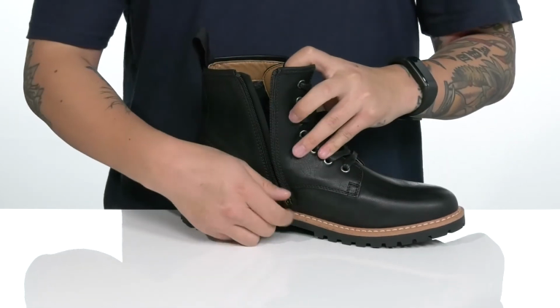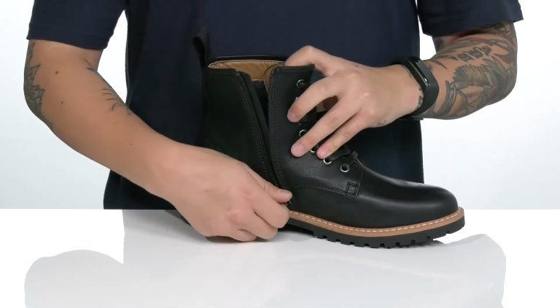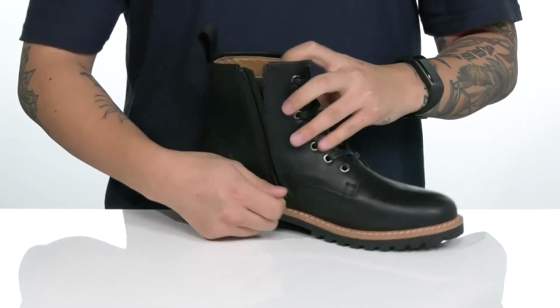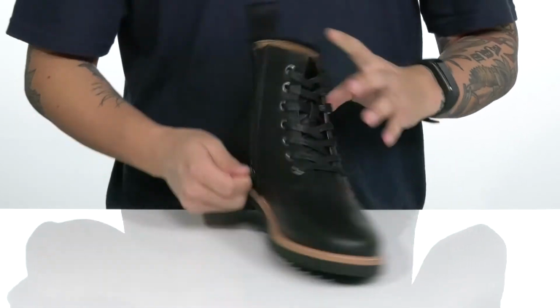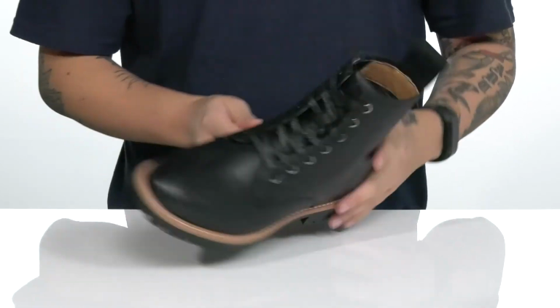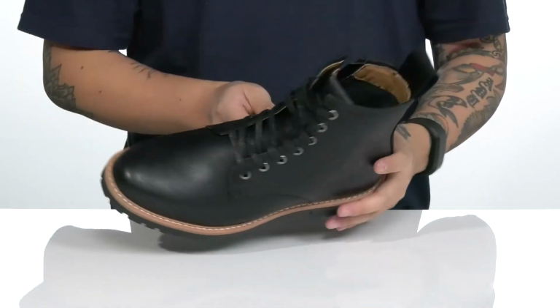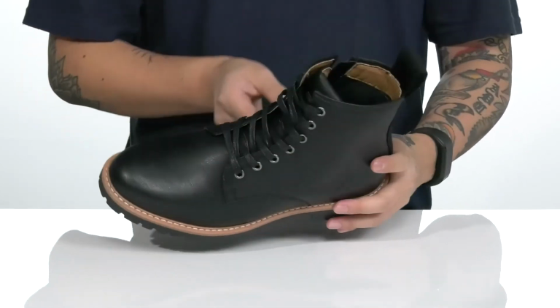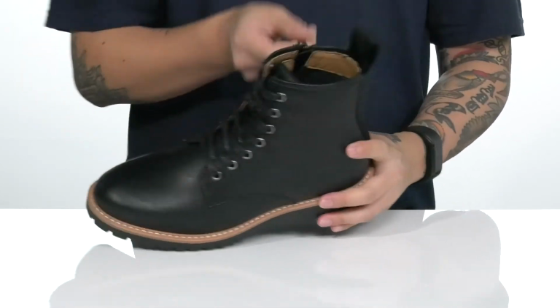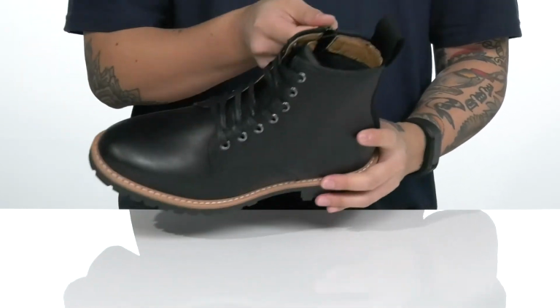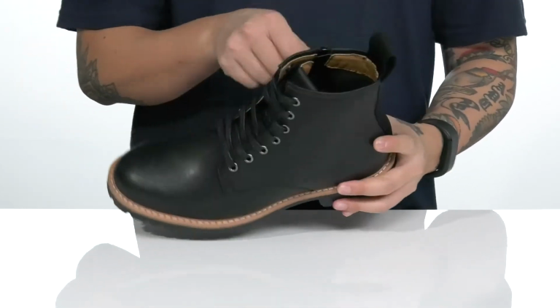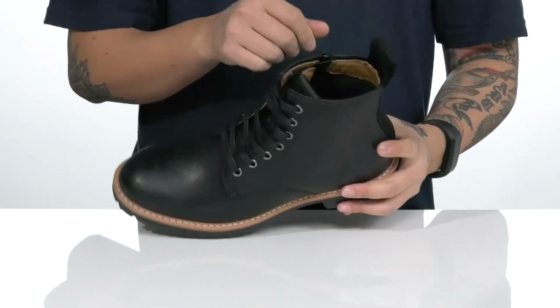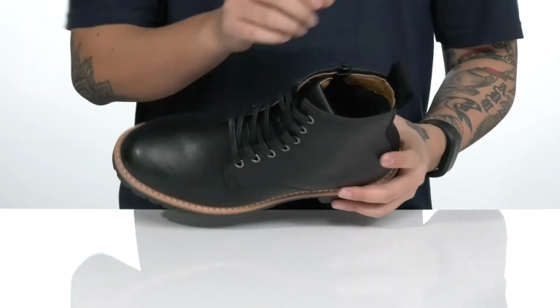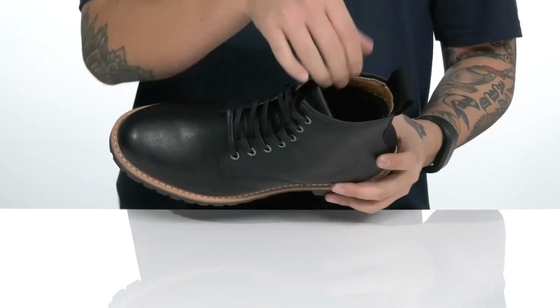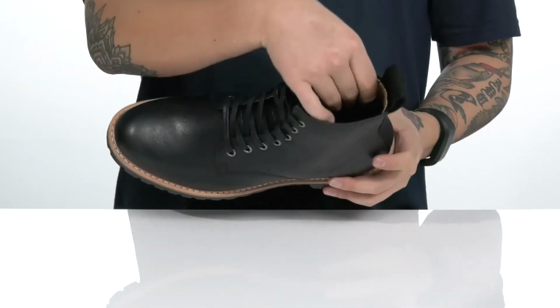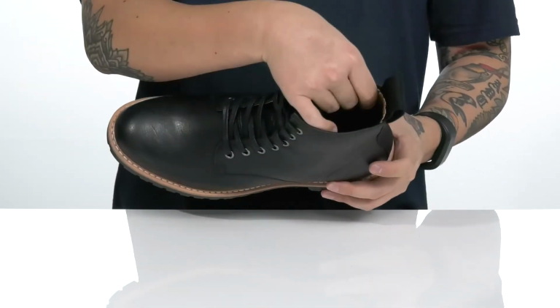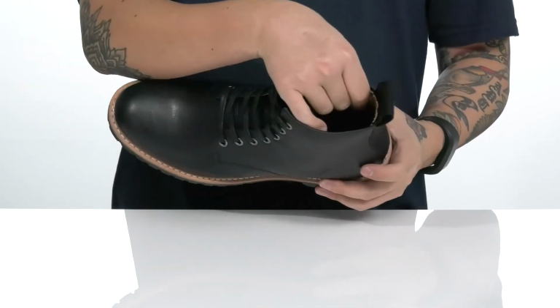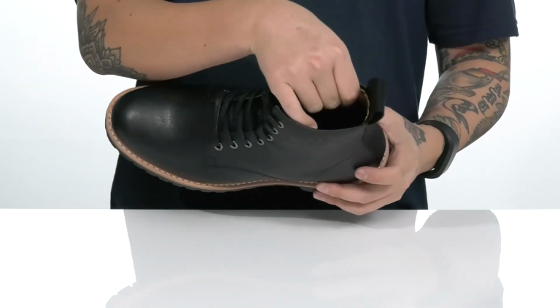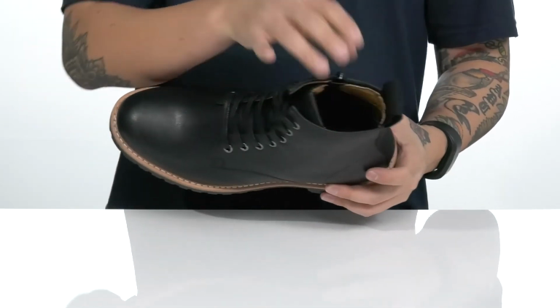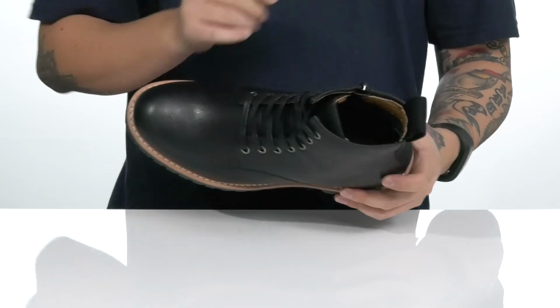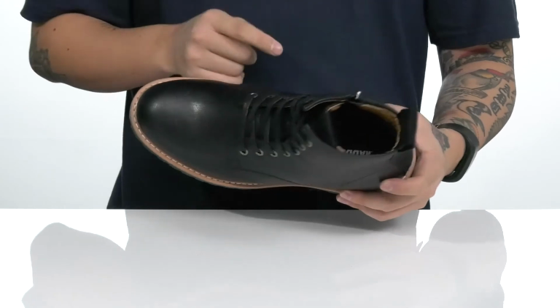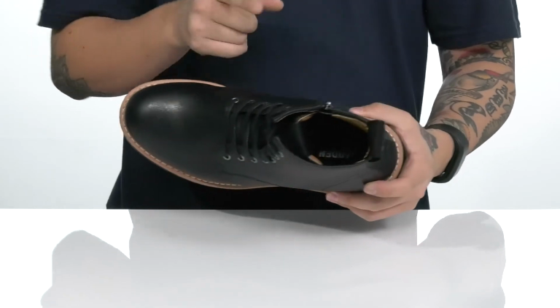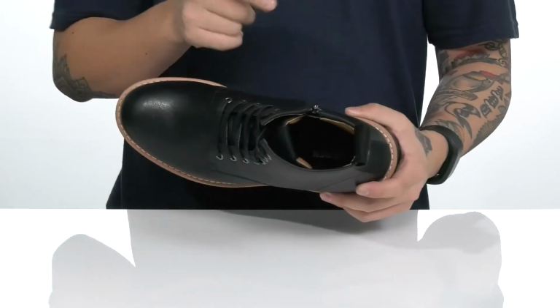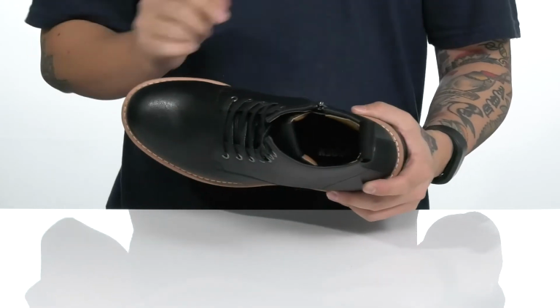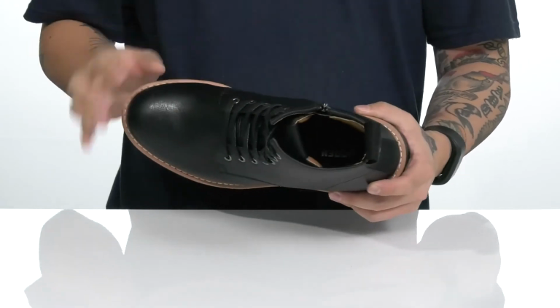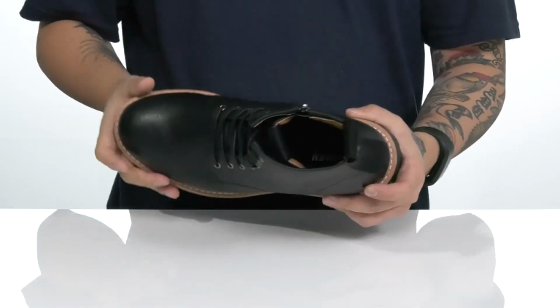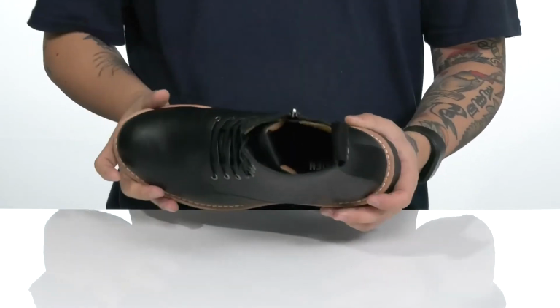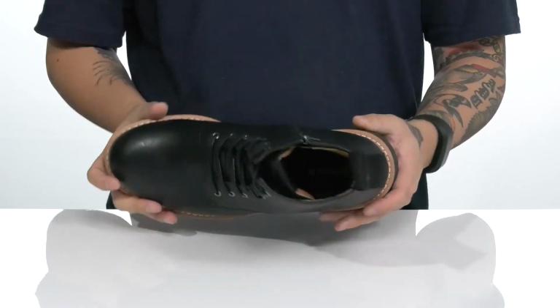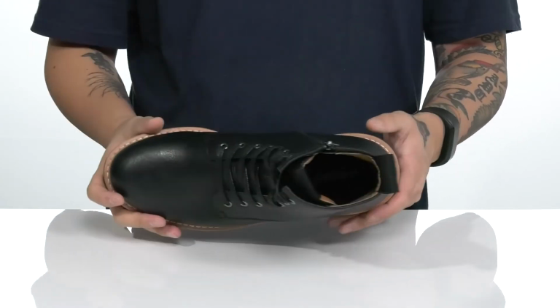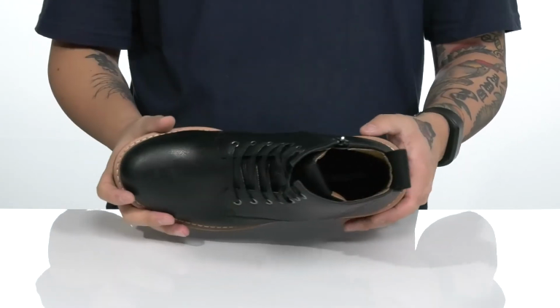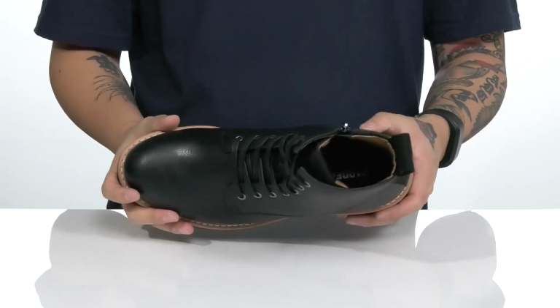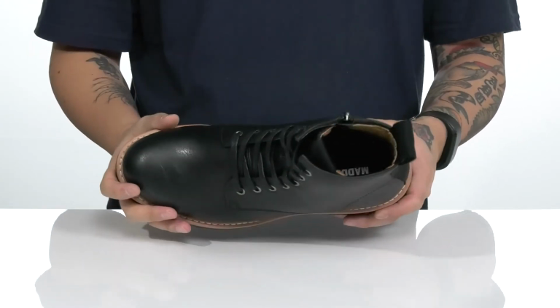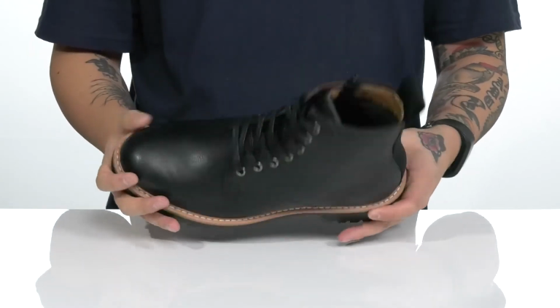Simply zip the boot up and you're ready to head out the door. There's a quick-drying textile lining and a cushioned footbed to help absorb shock.